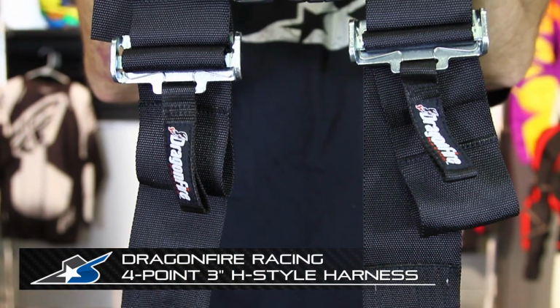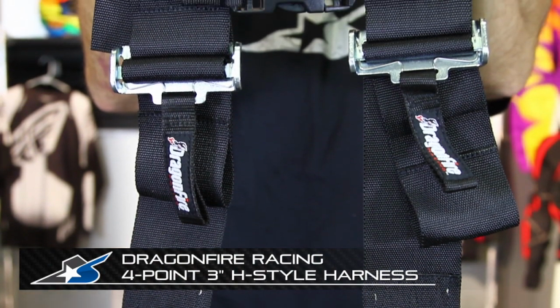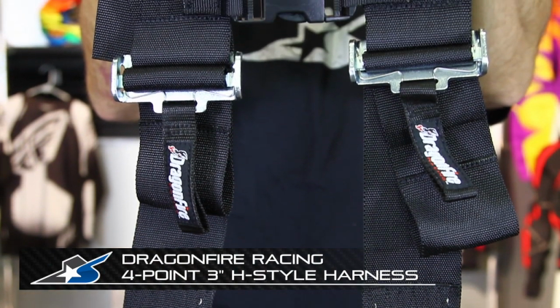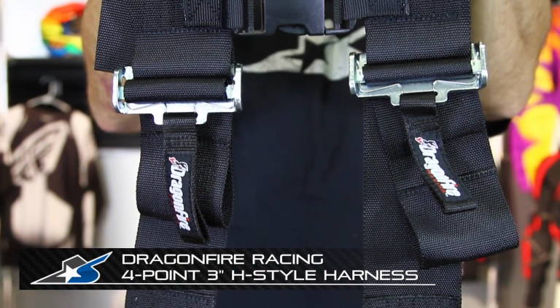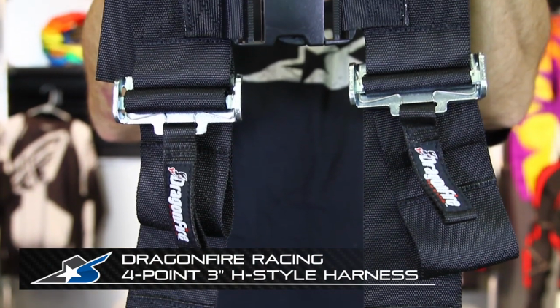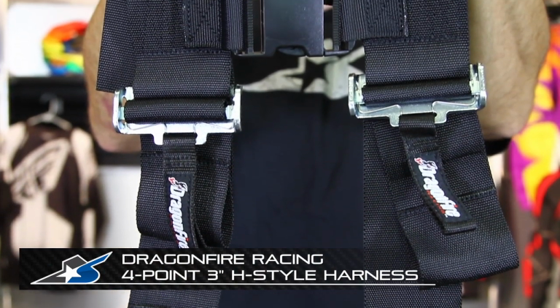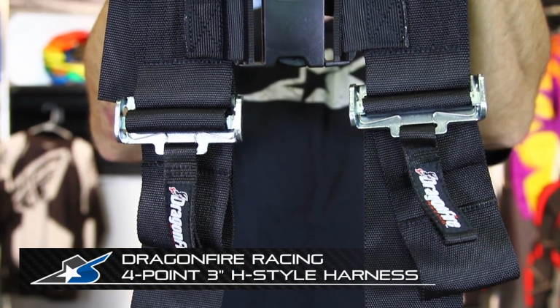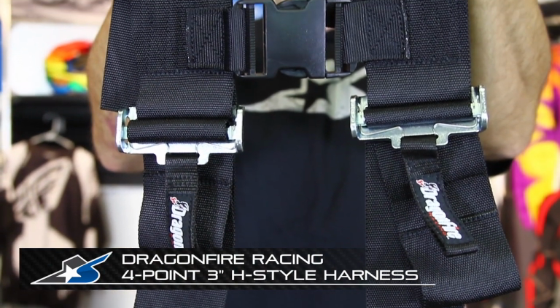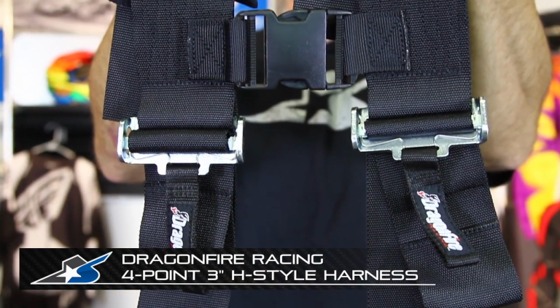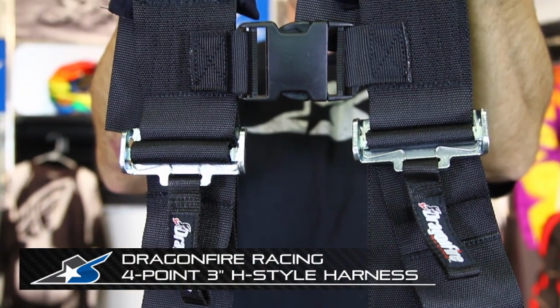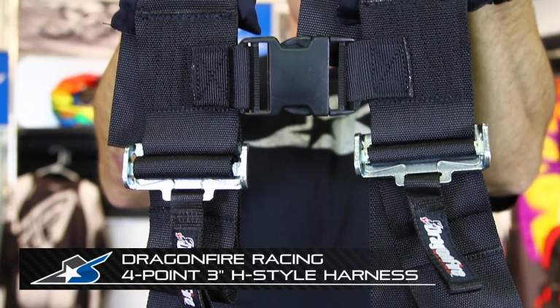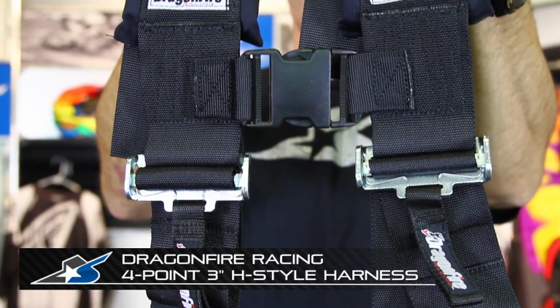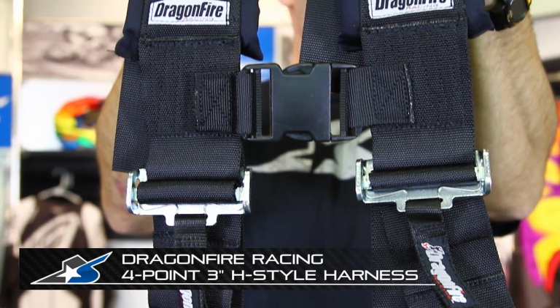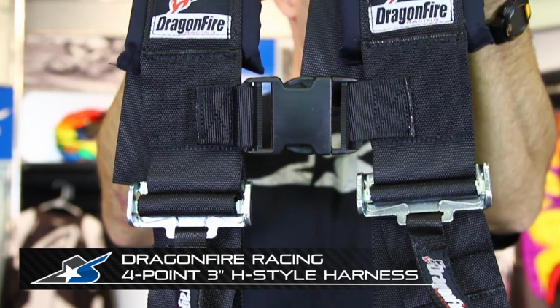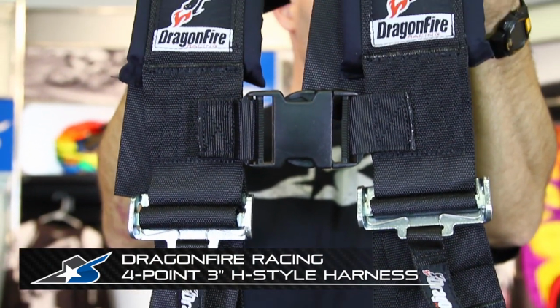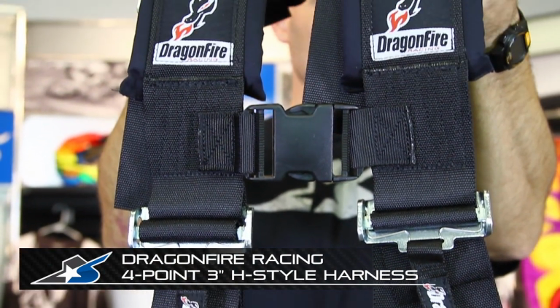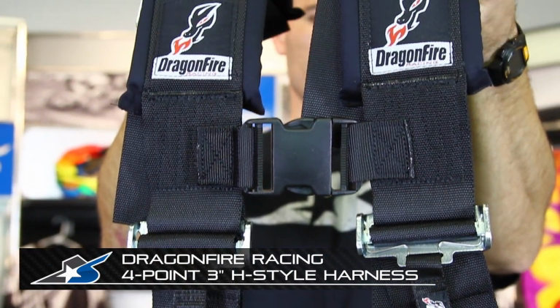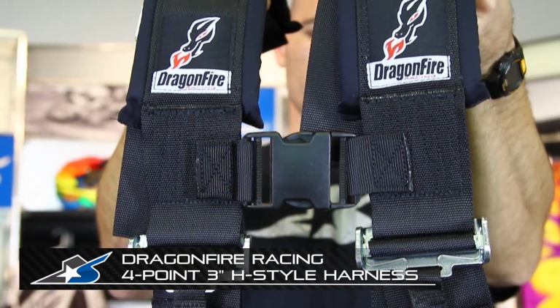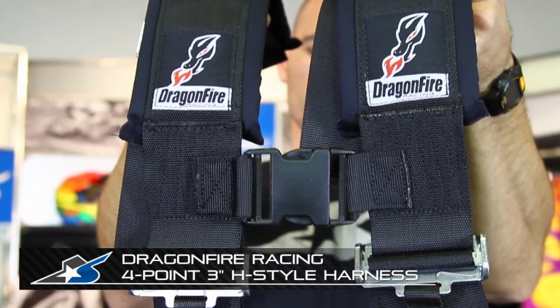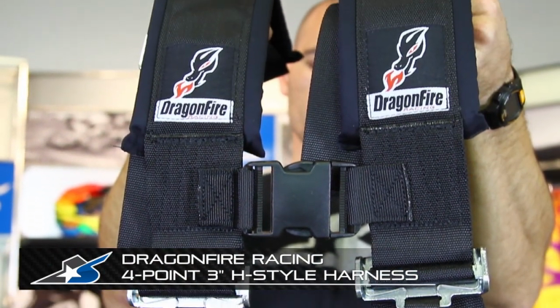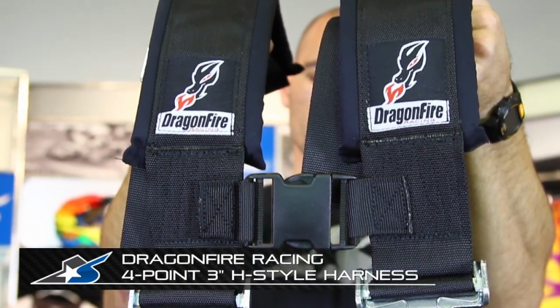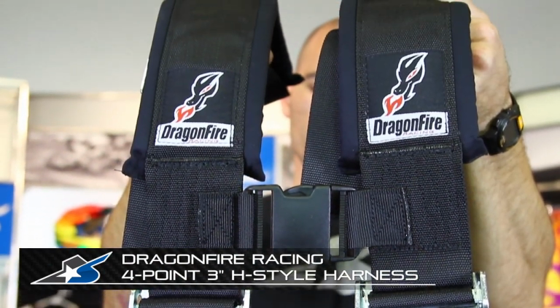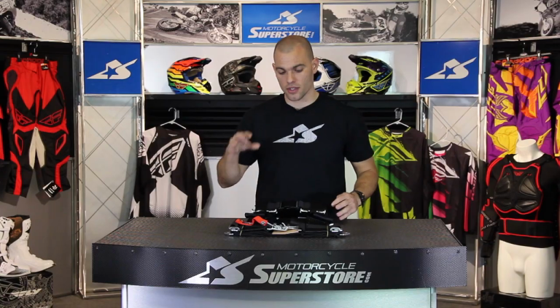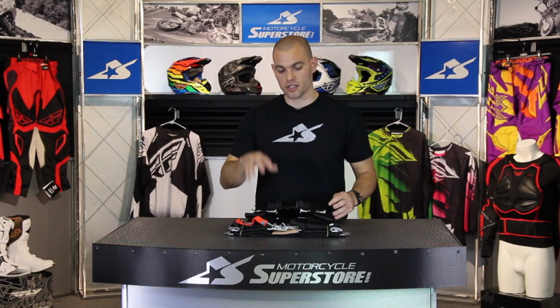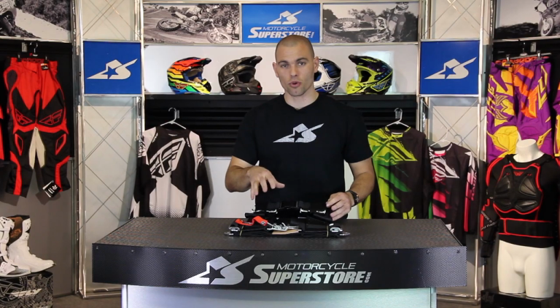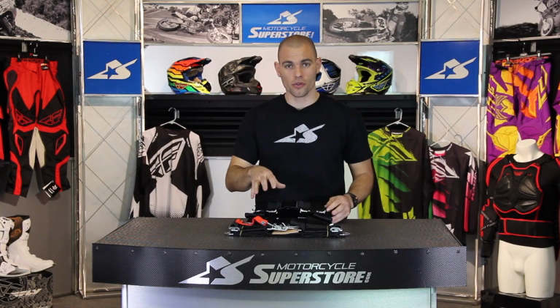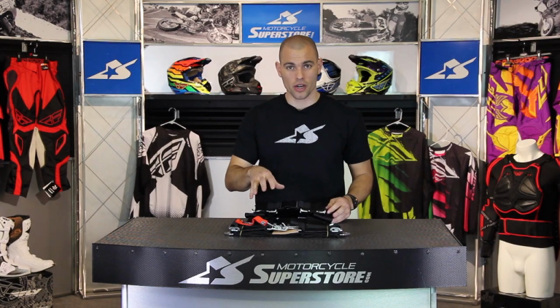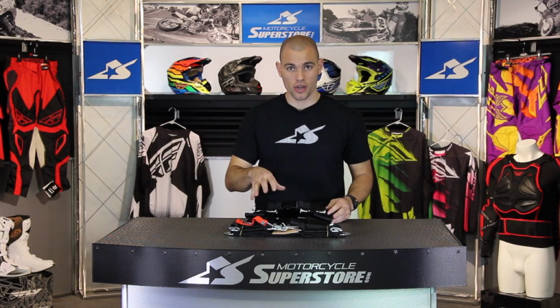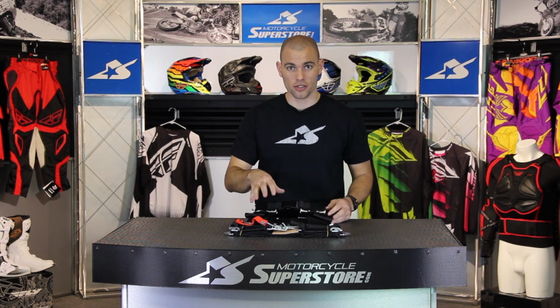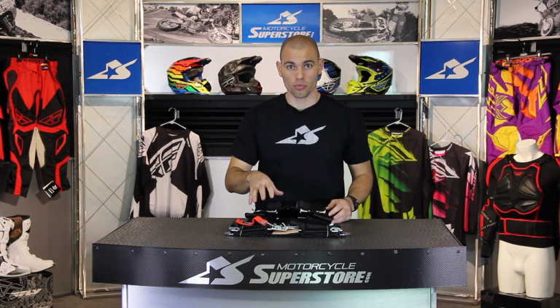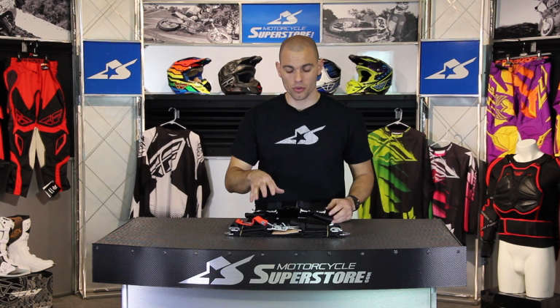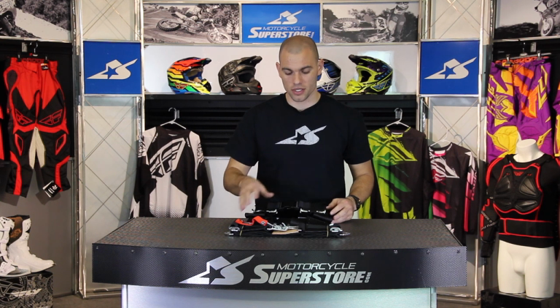This is a four-point harness. They do offer a five-point for racing. This is more of a recreational purpose.